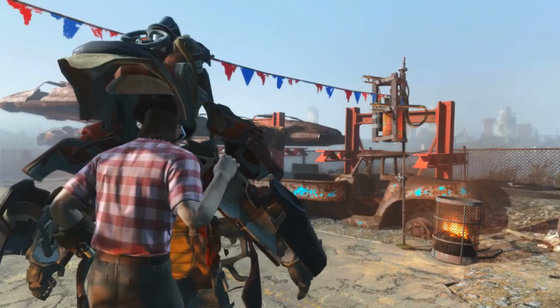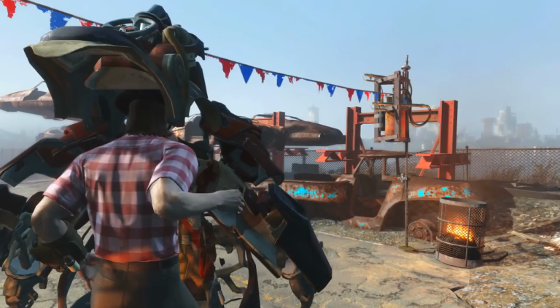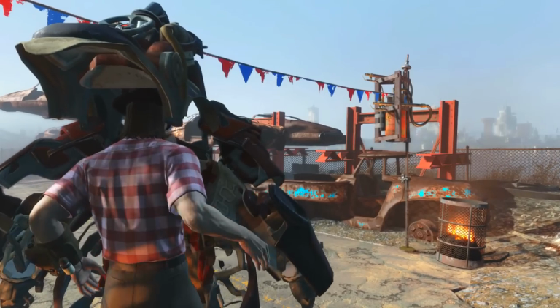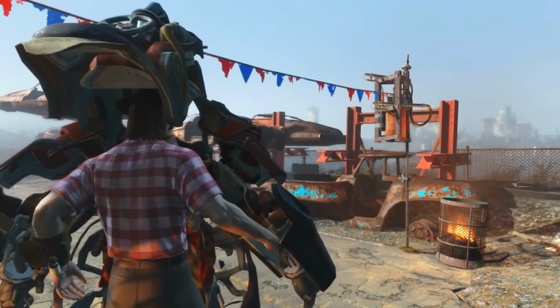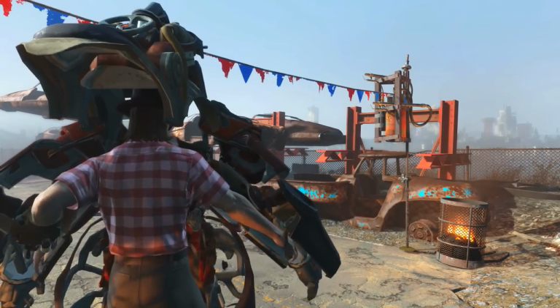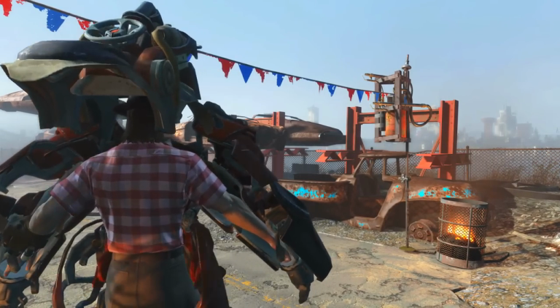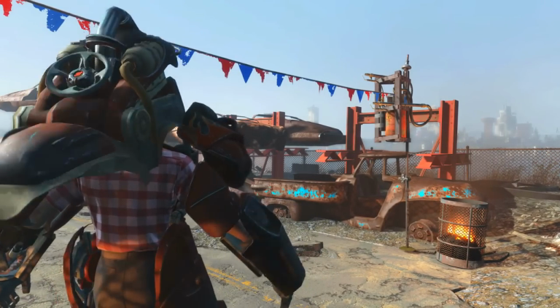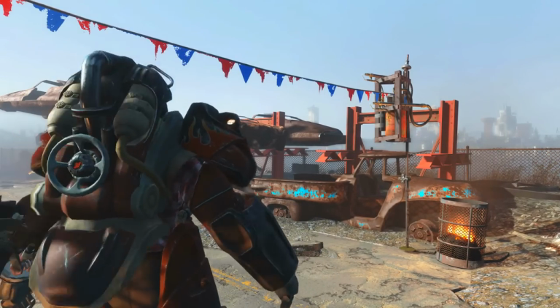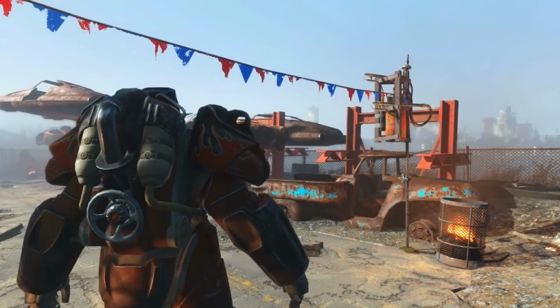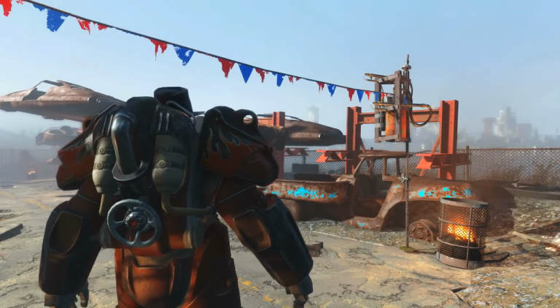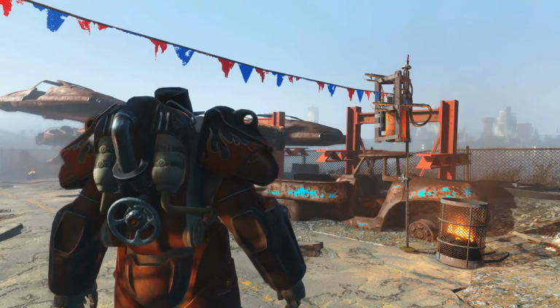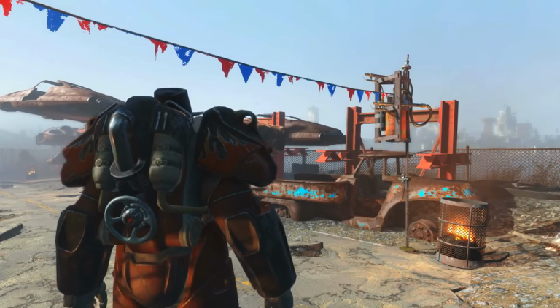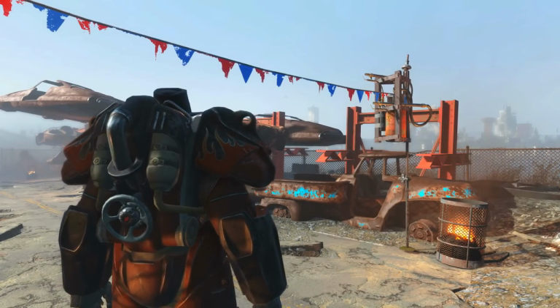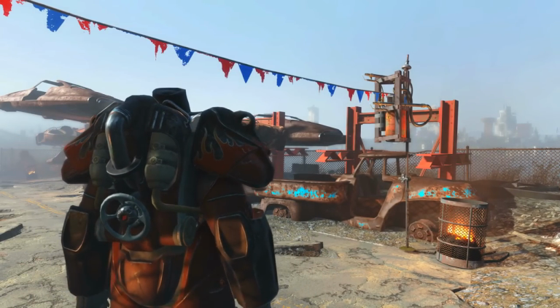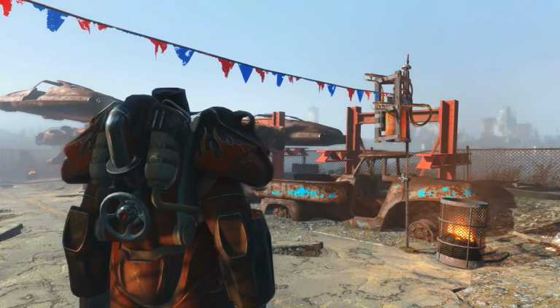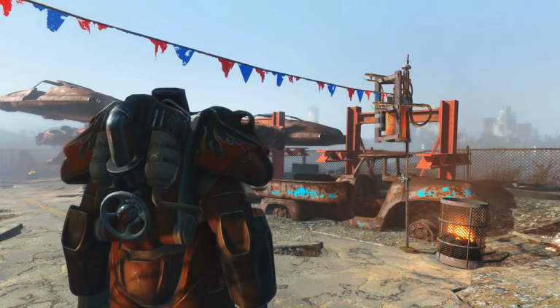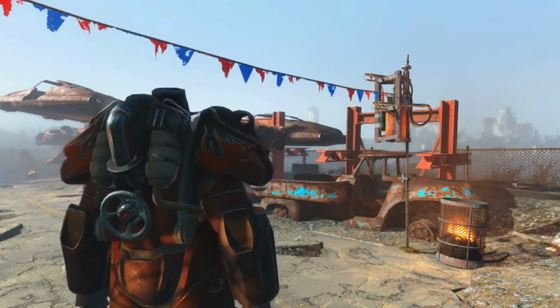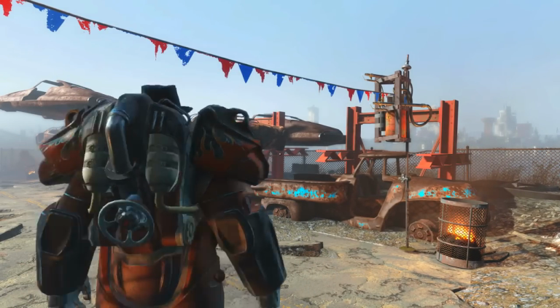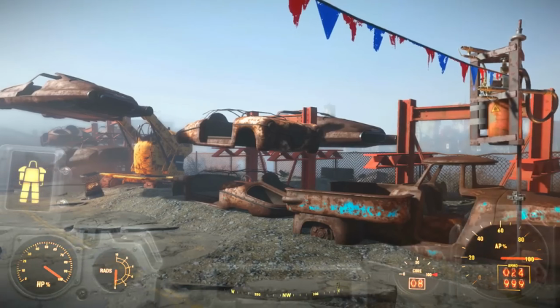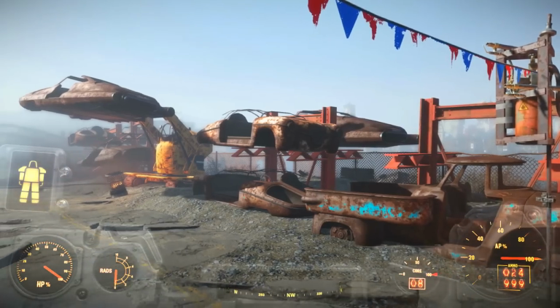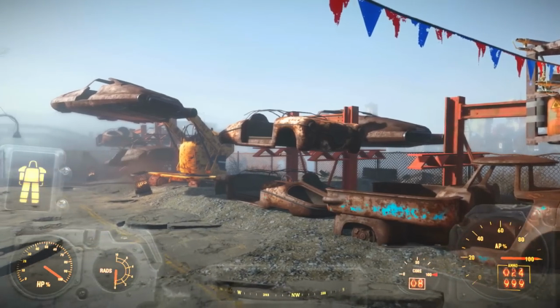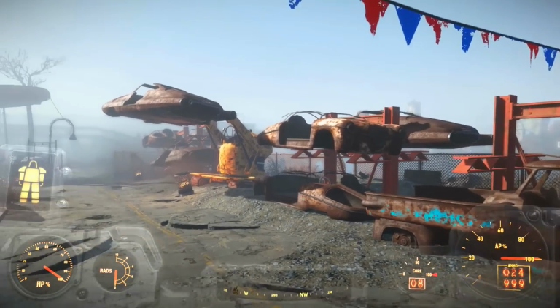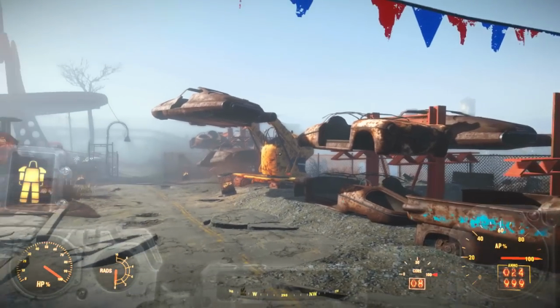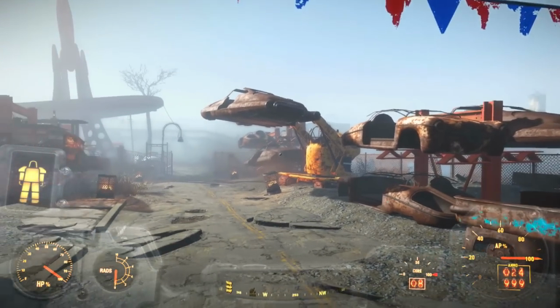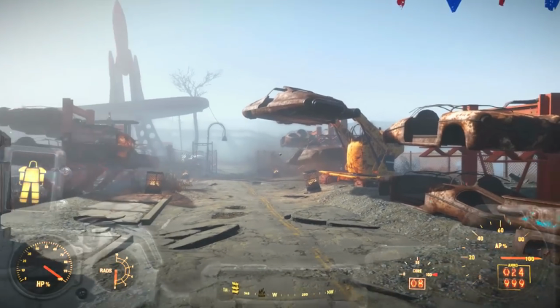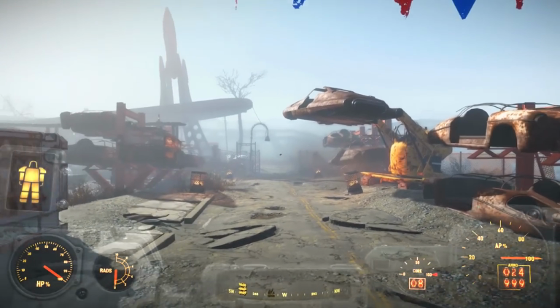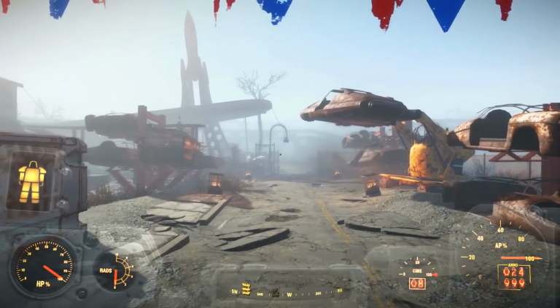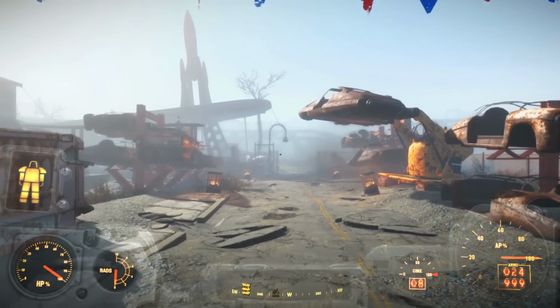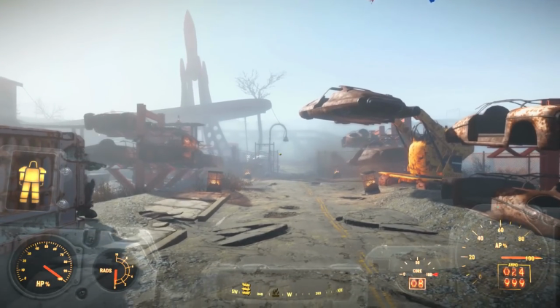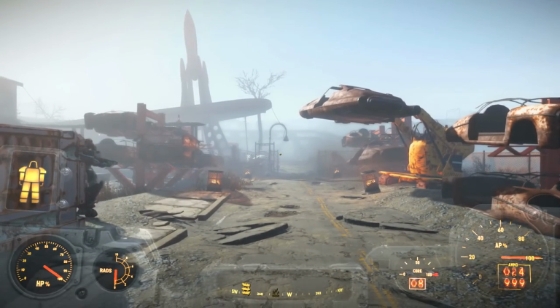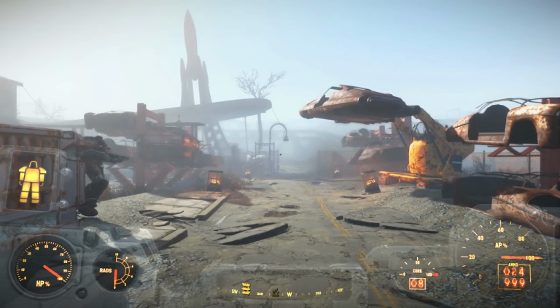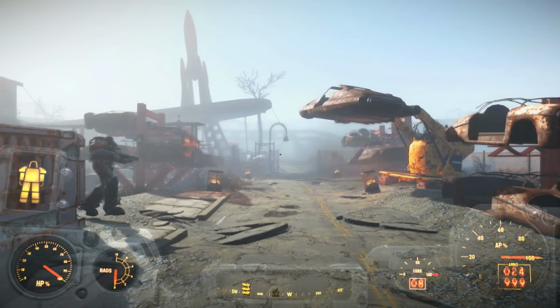If you want the helmet you can kill someone for it or buy it fairly cheaply from Rowdy. Apart from that, it's safe to walk around in this stolen set as no one cares.